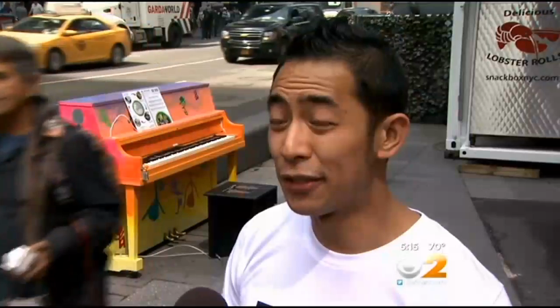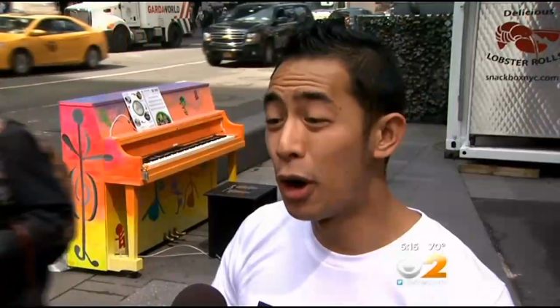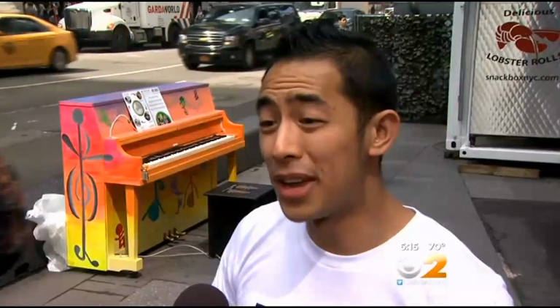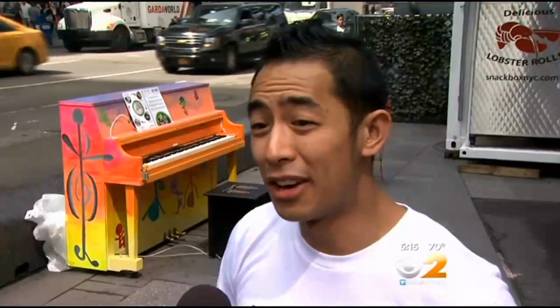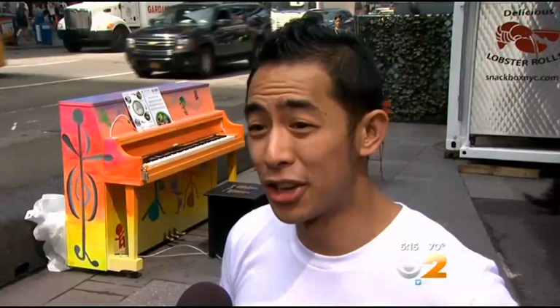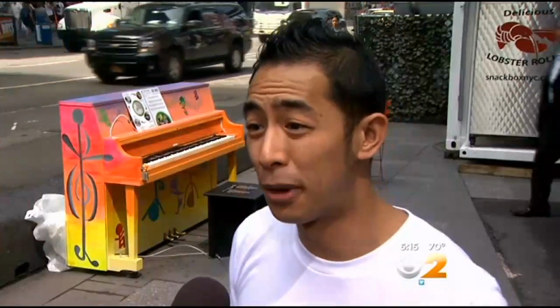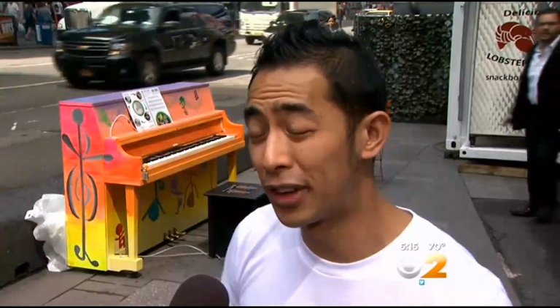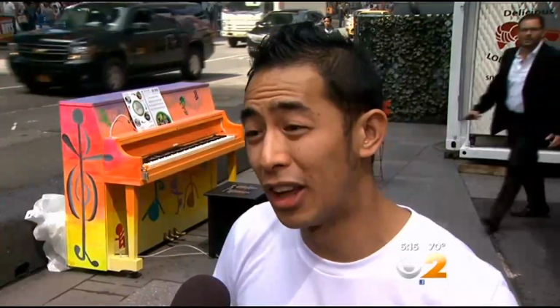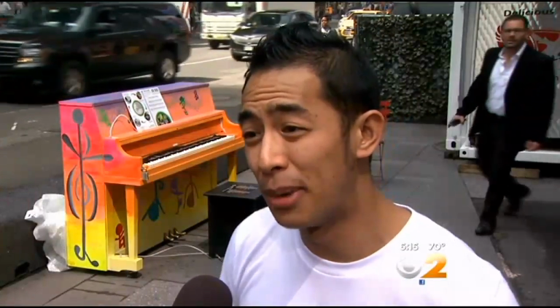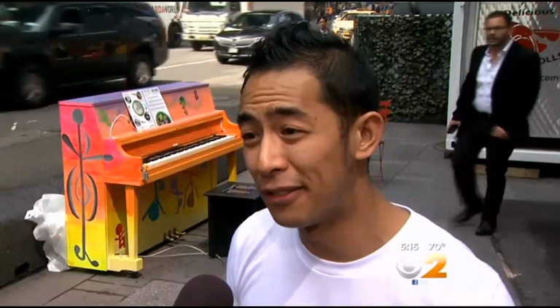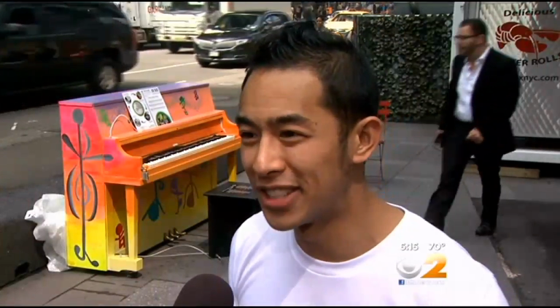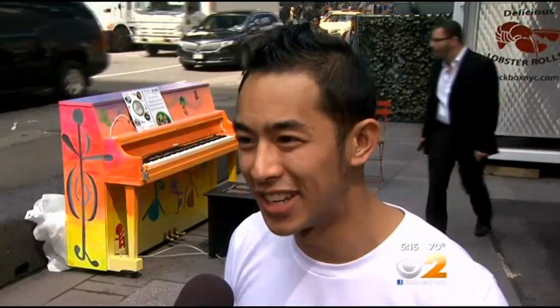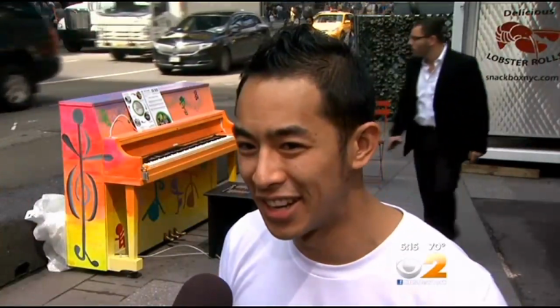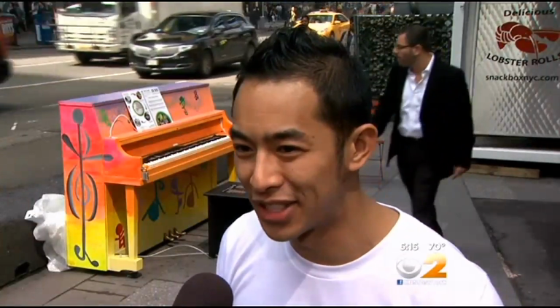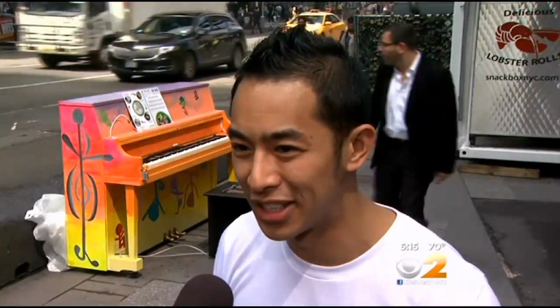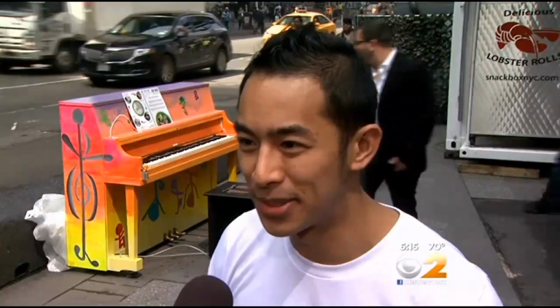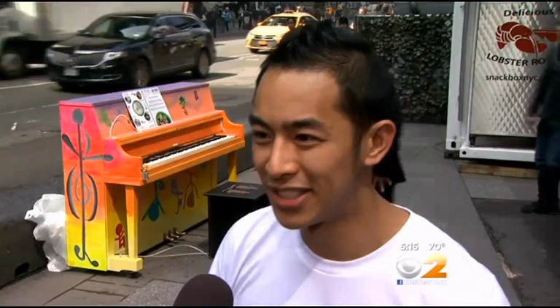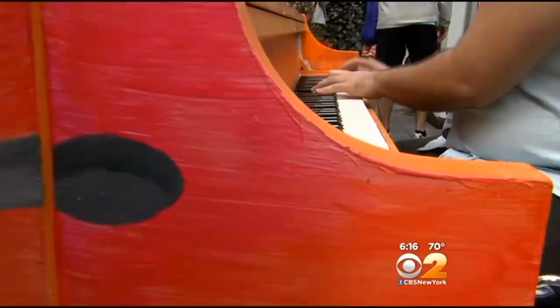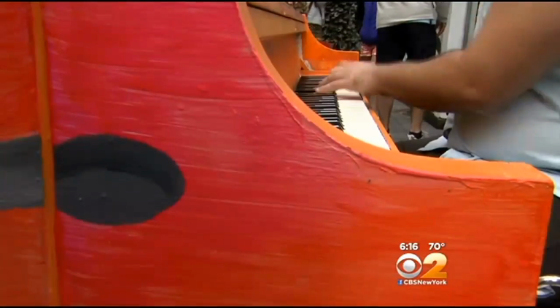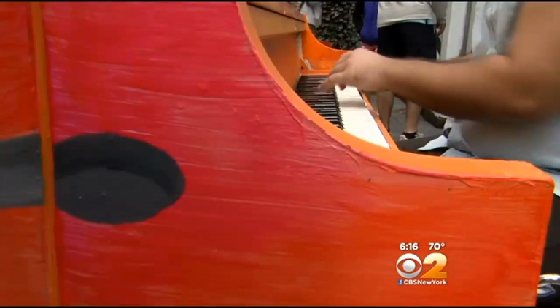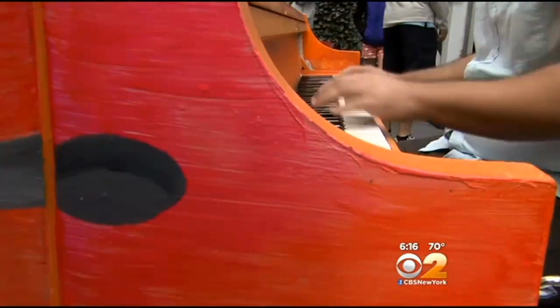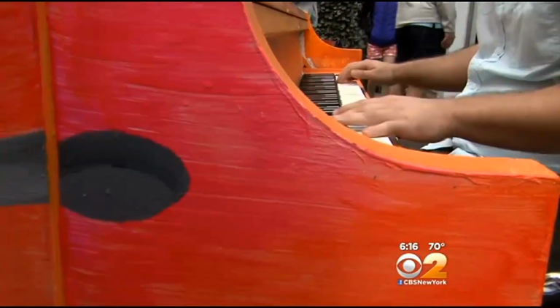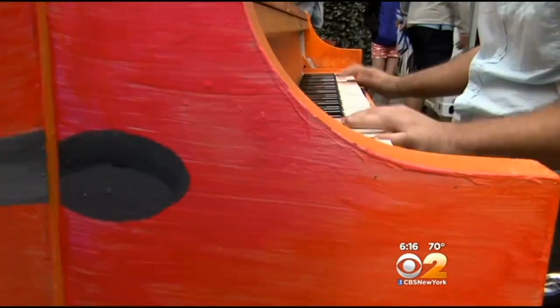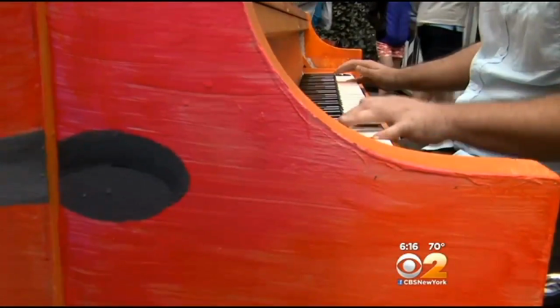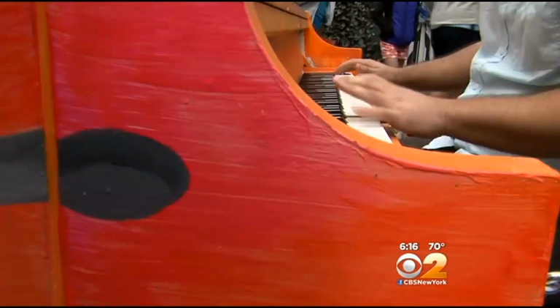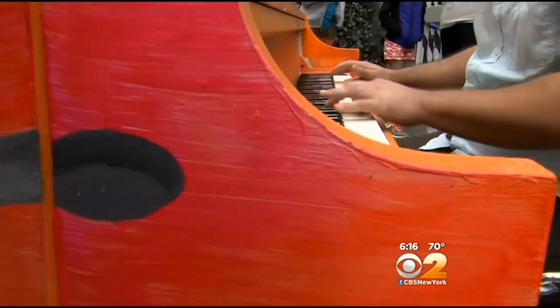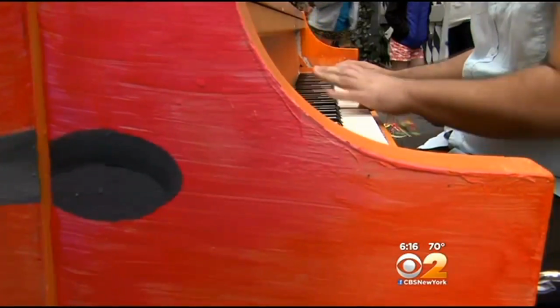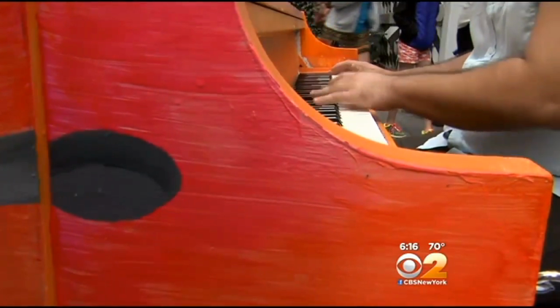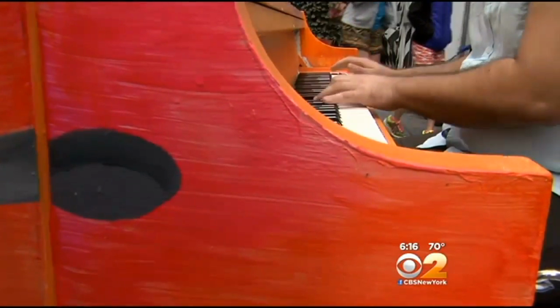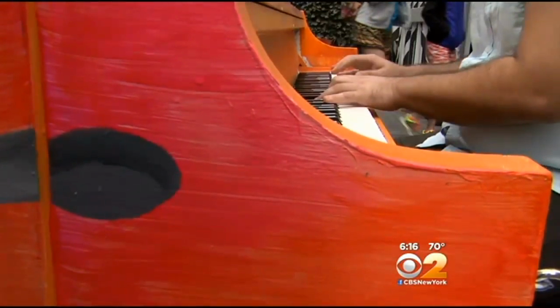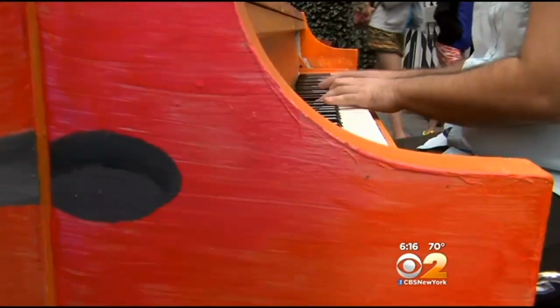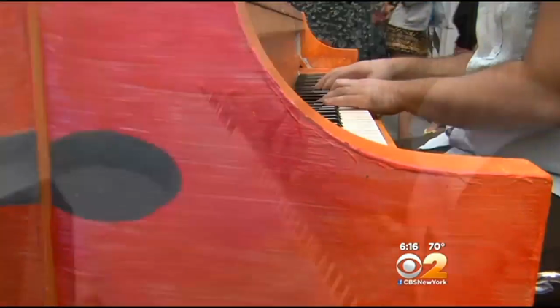The Sing for Hope pianos are the perfect lullaby for the city that never sleeps — or it just might be a musical awakening.